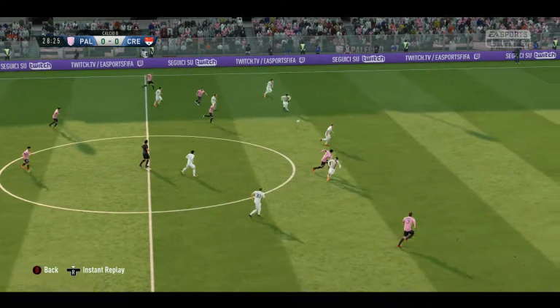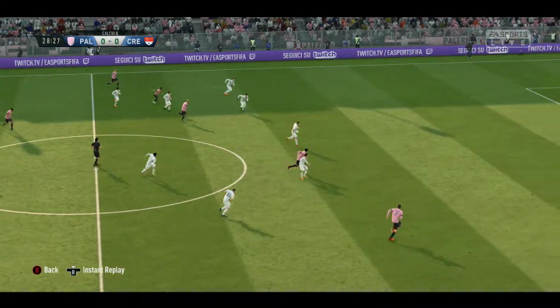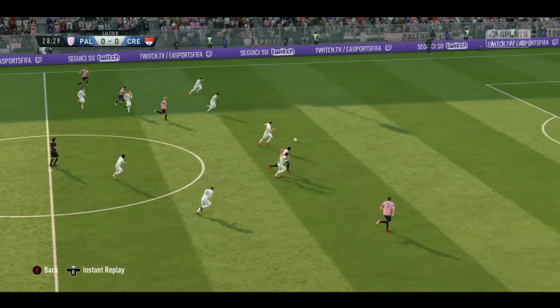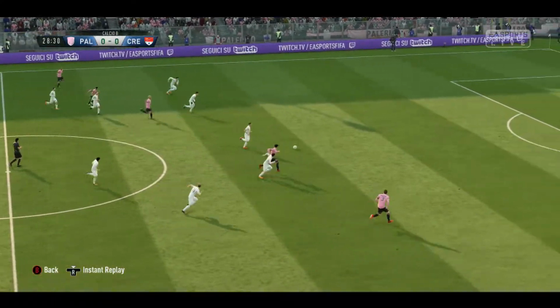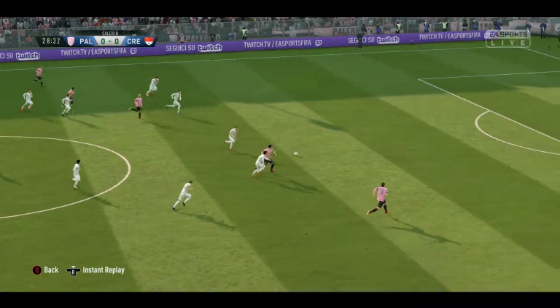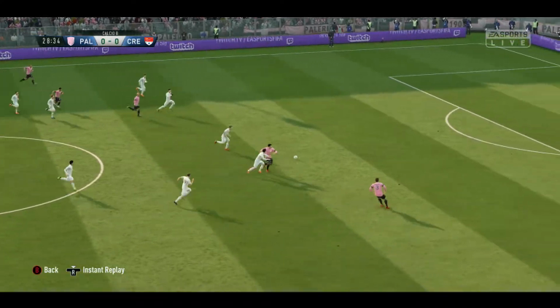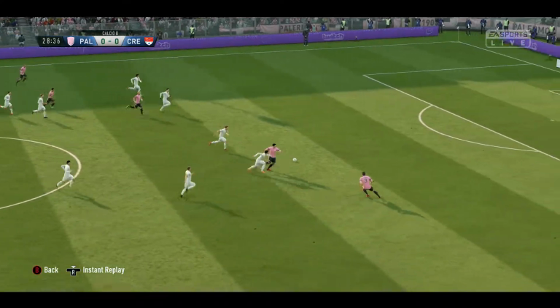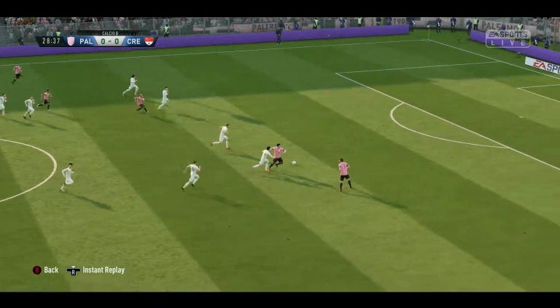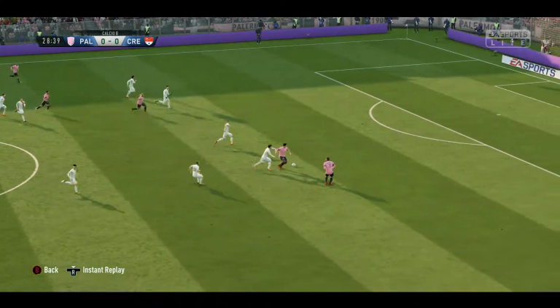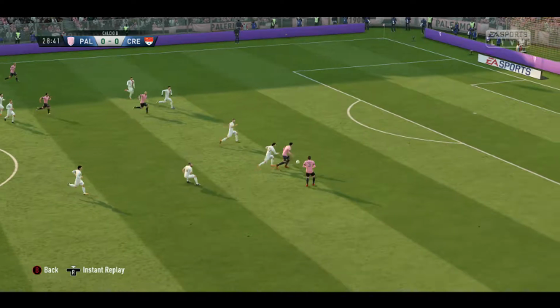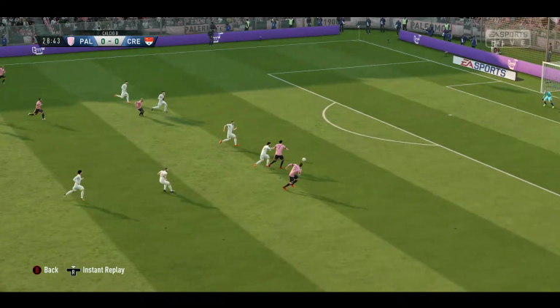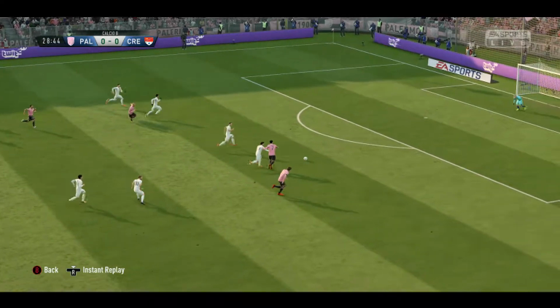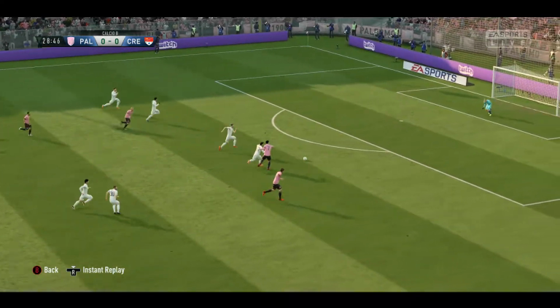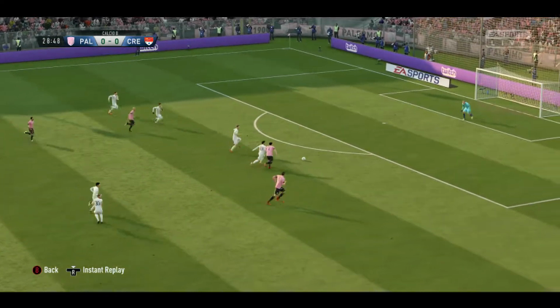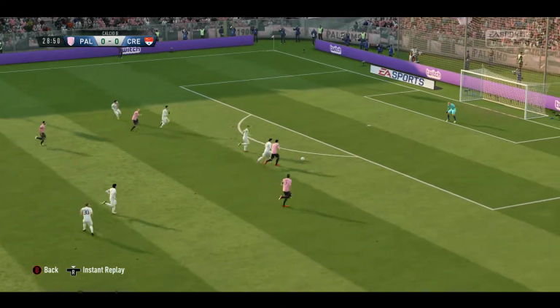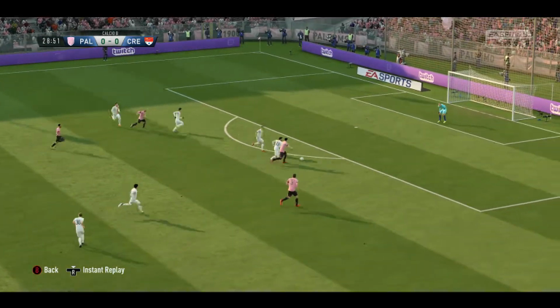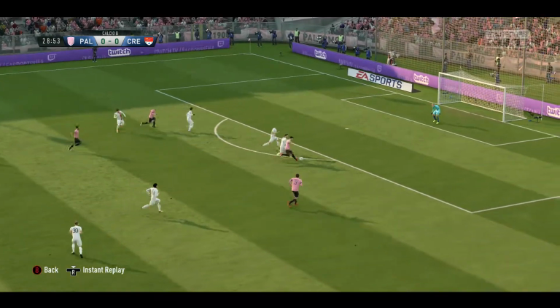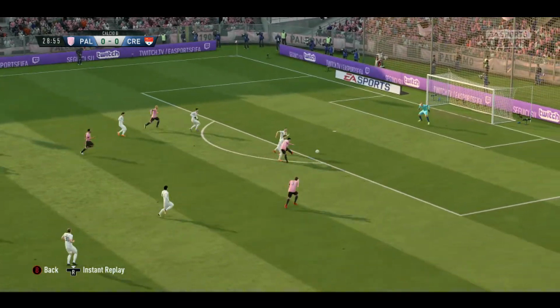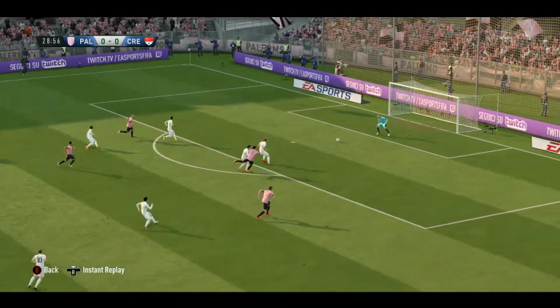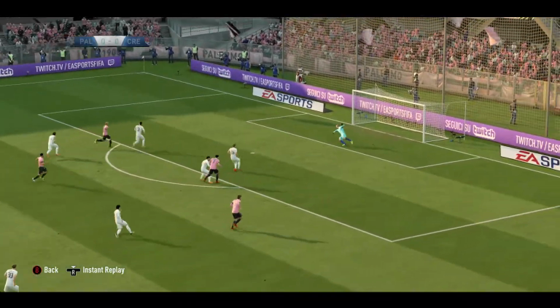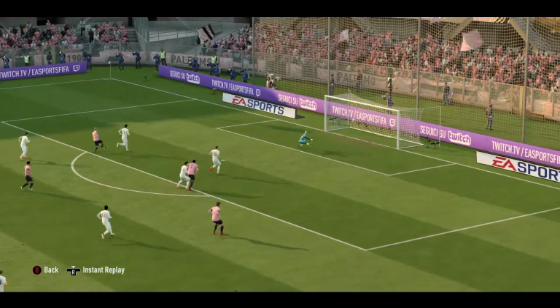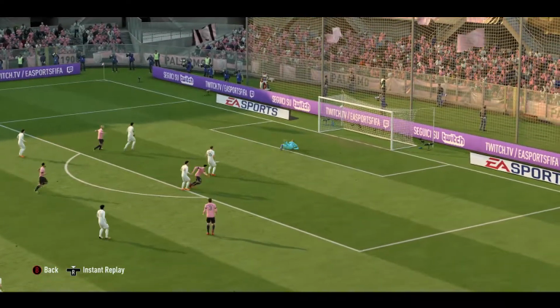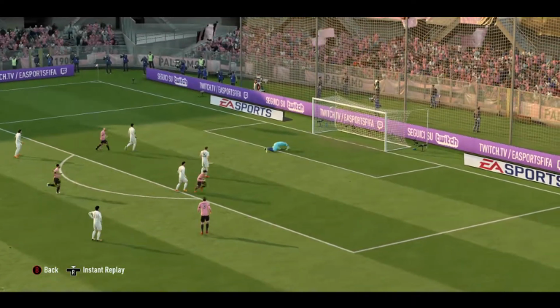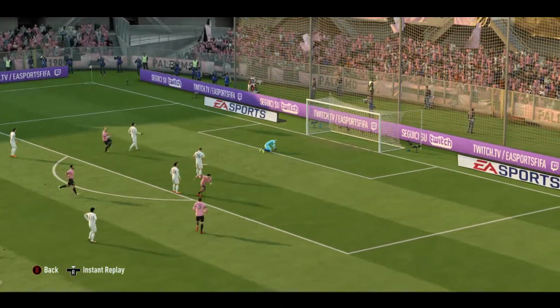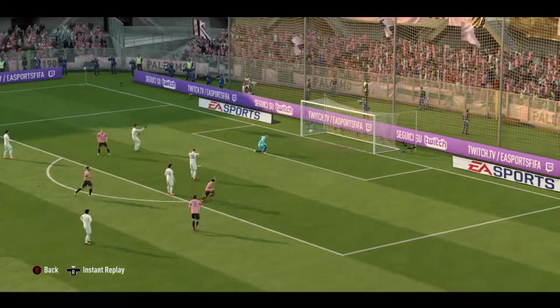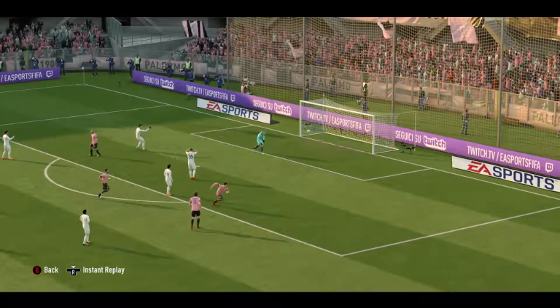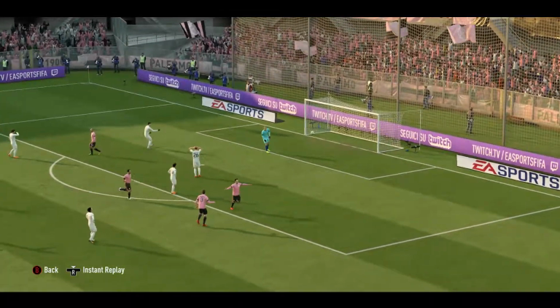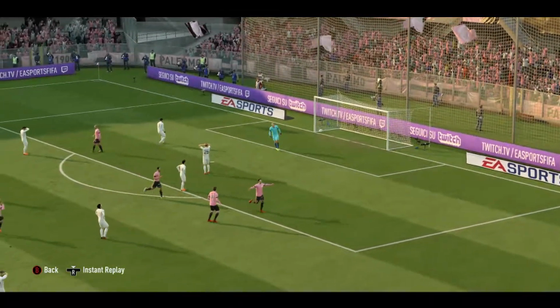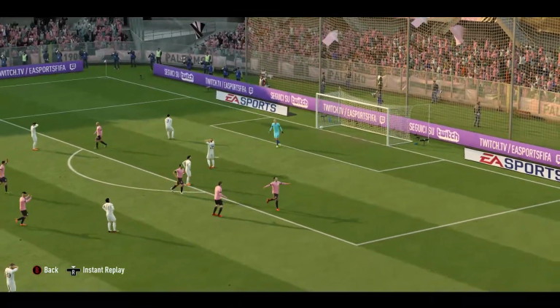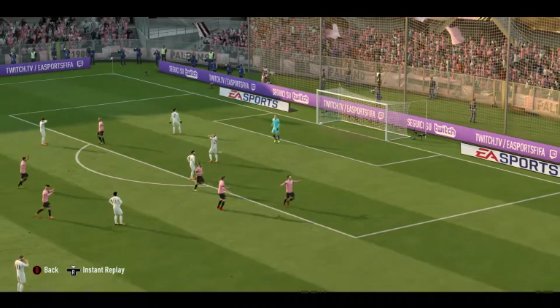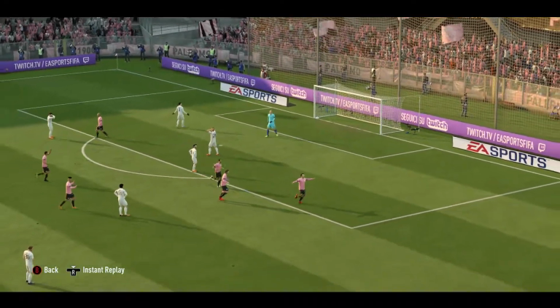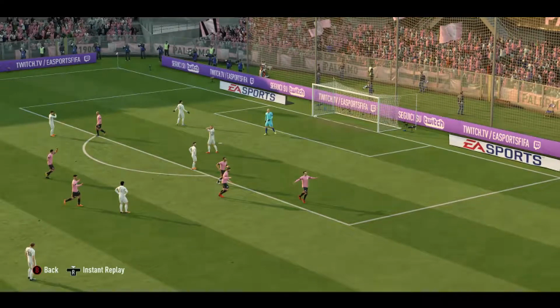Good vision. Letting the shot go — and he's opened the scoring here.